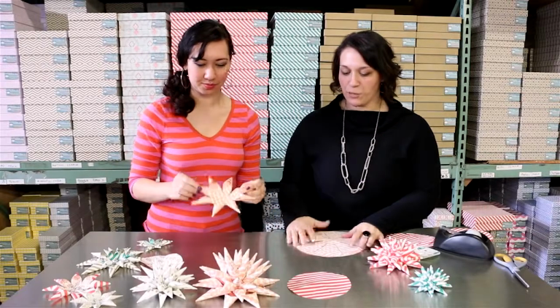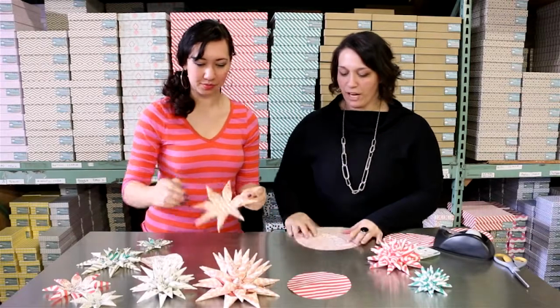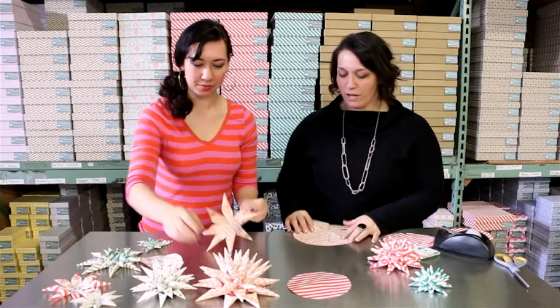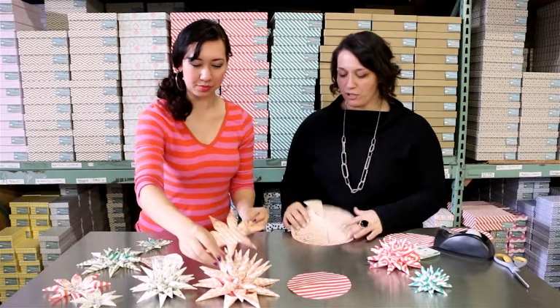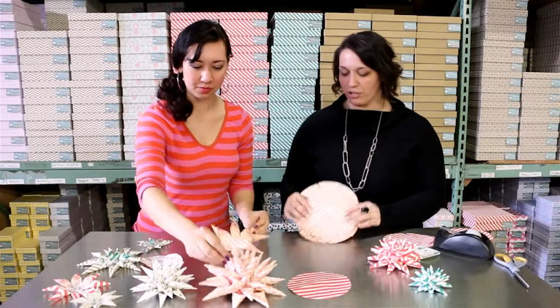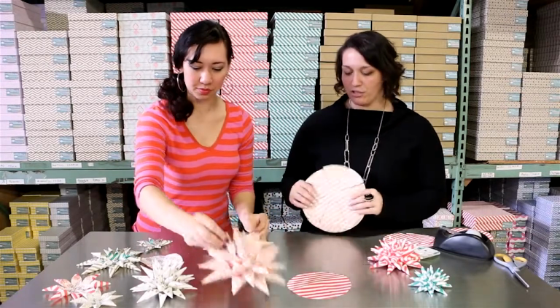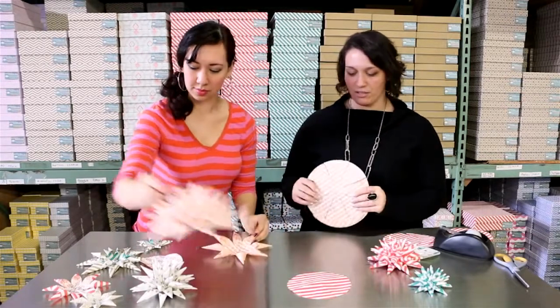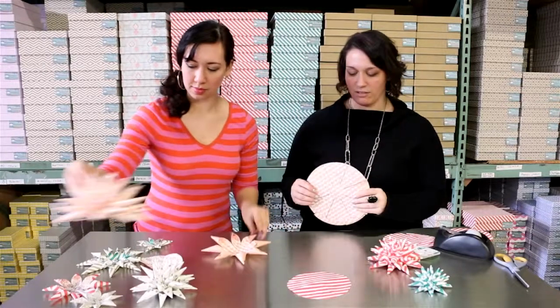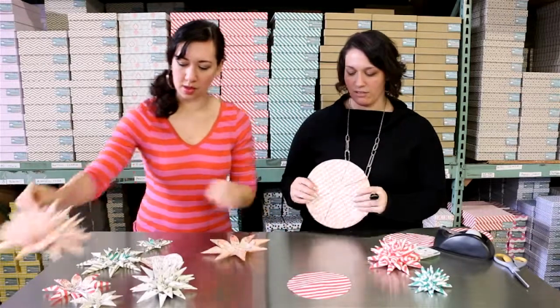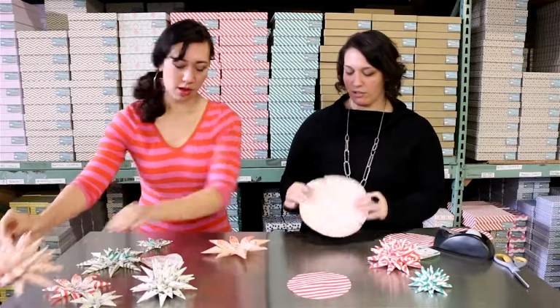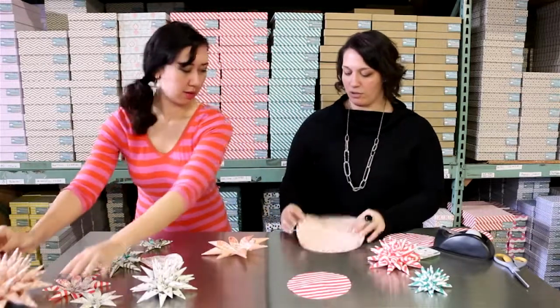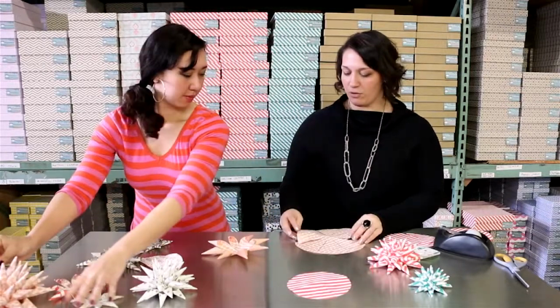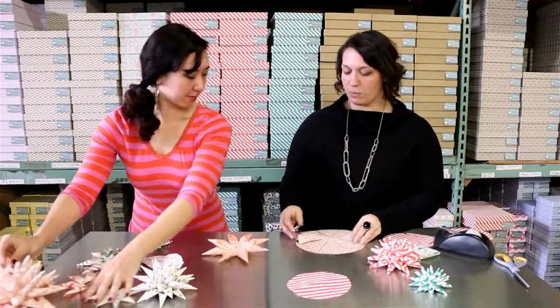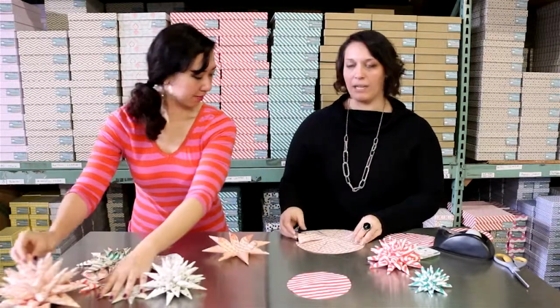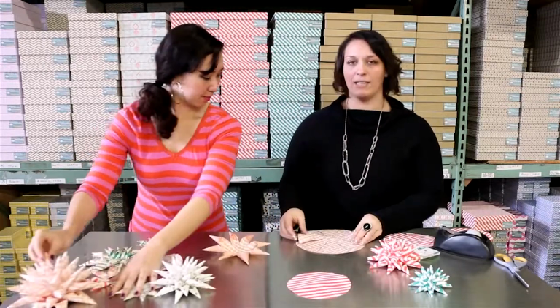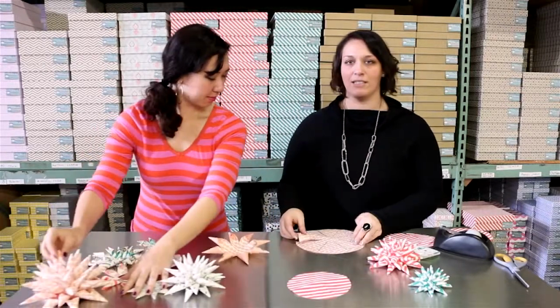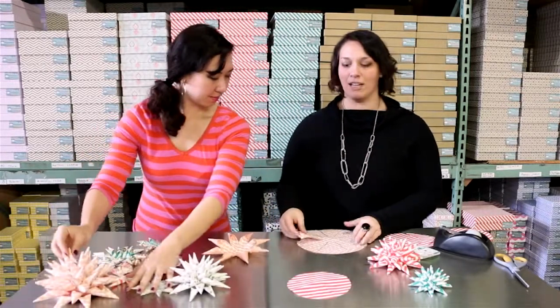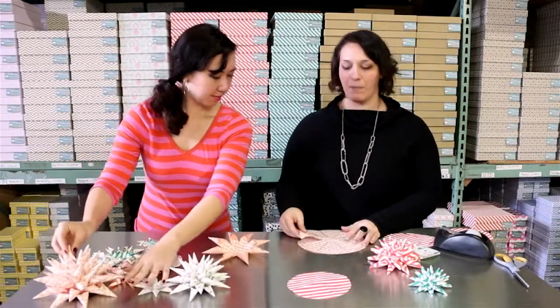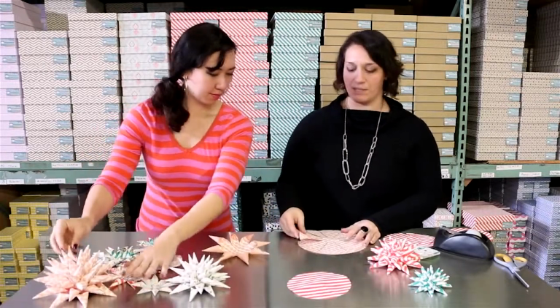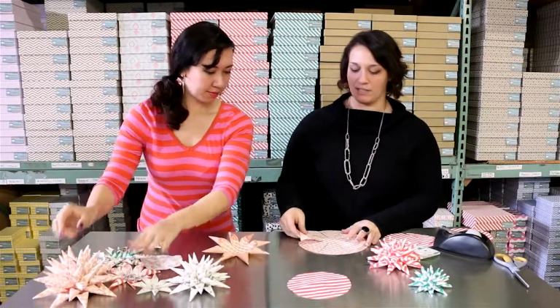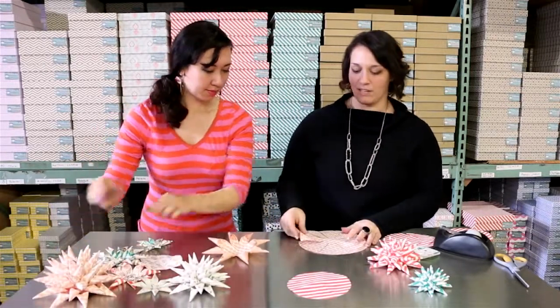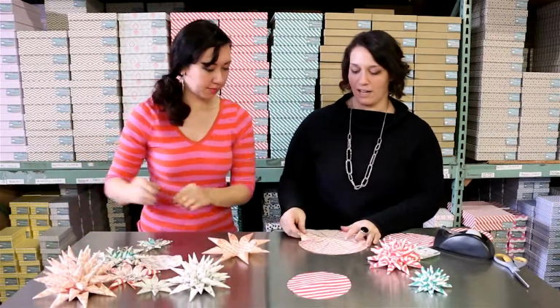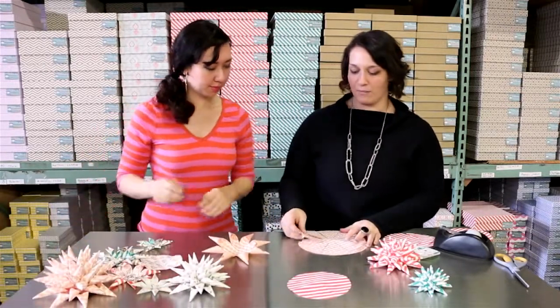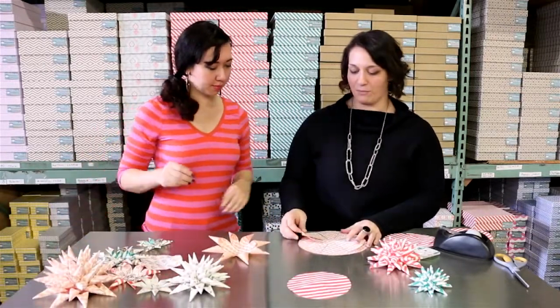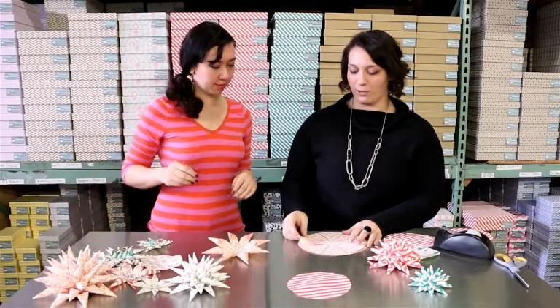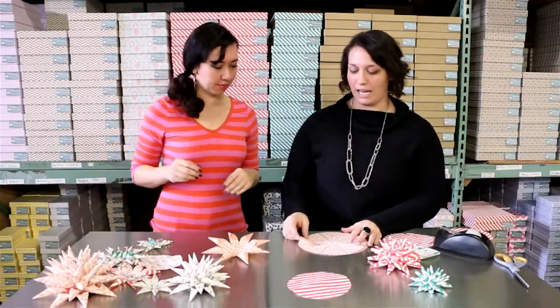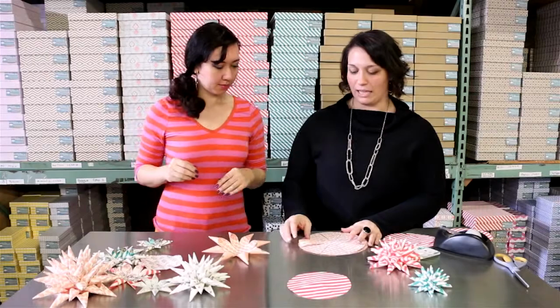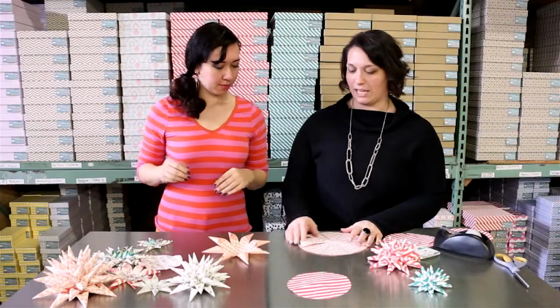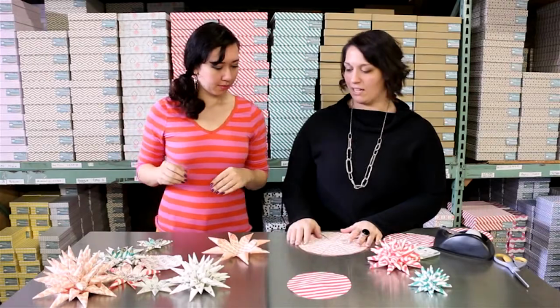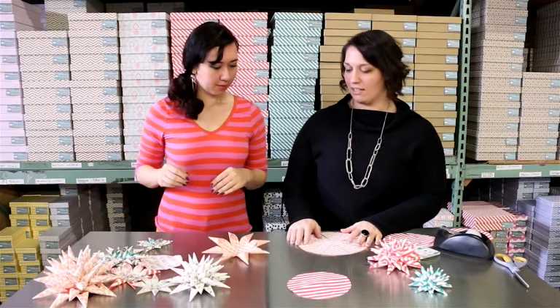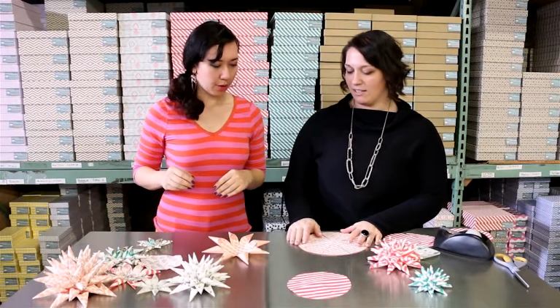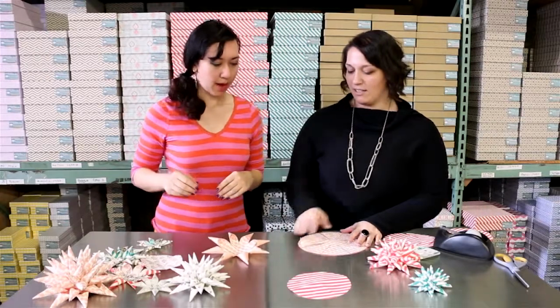First we cut out circles. You can use plates, cups, really anything.